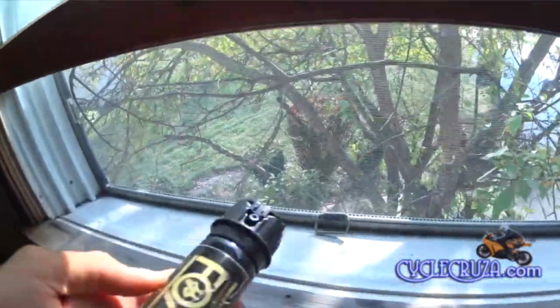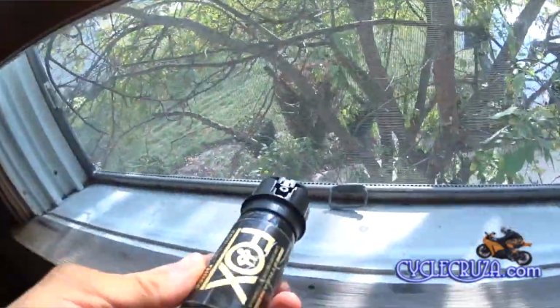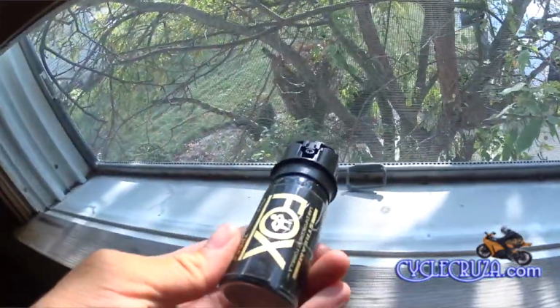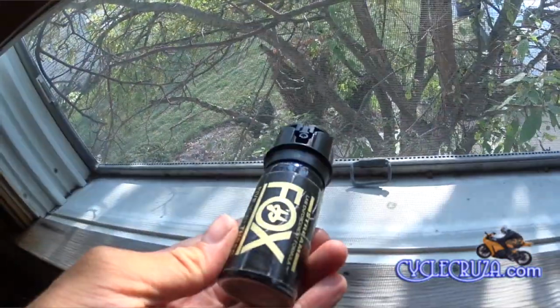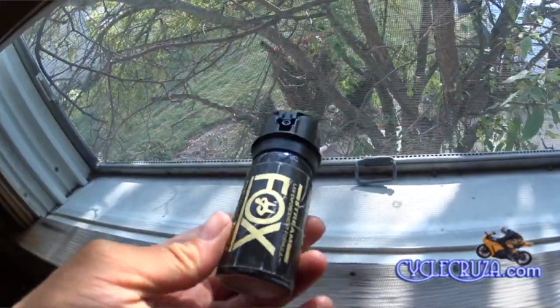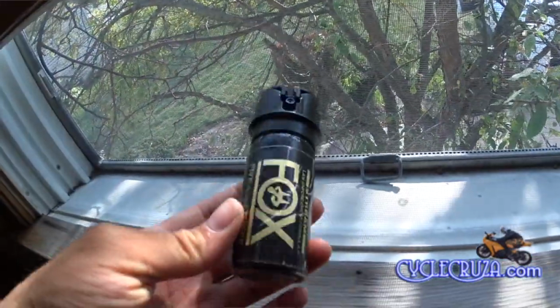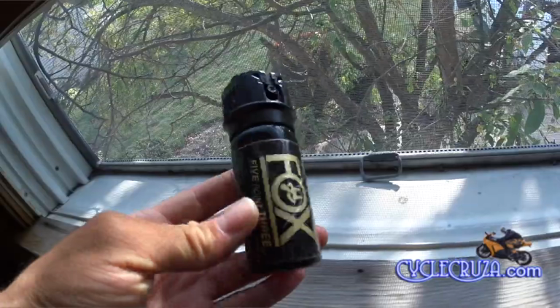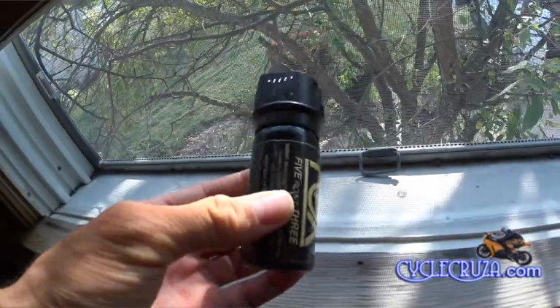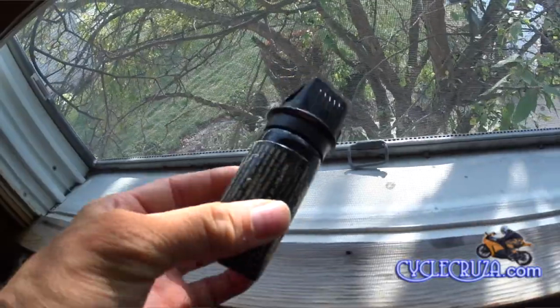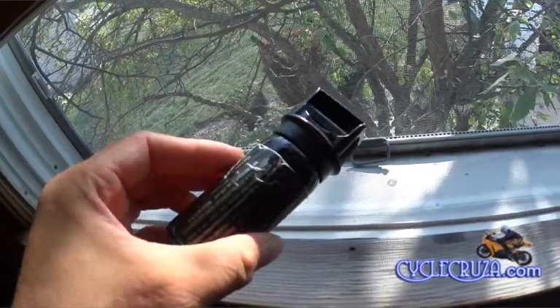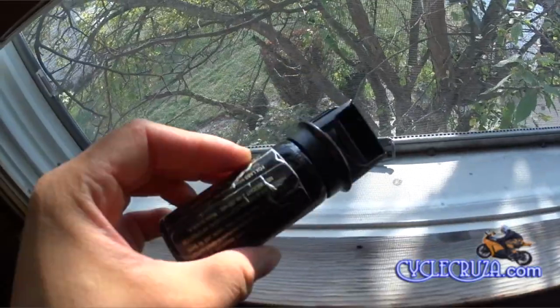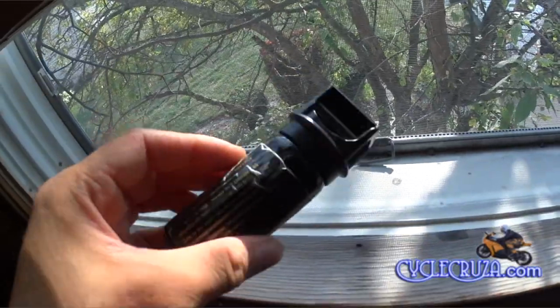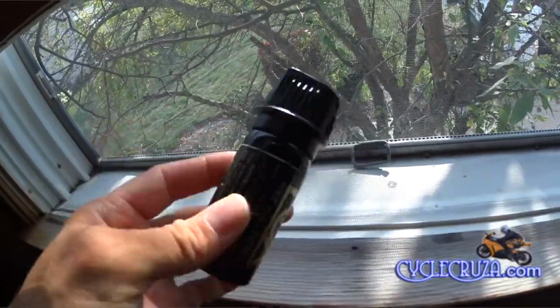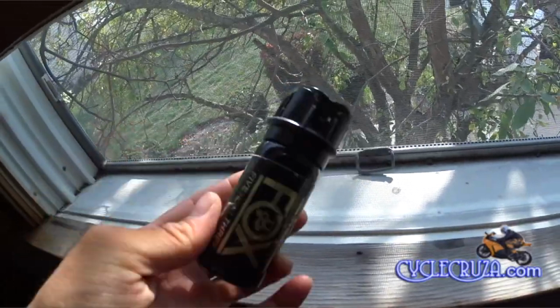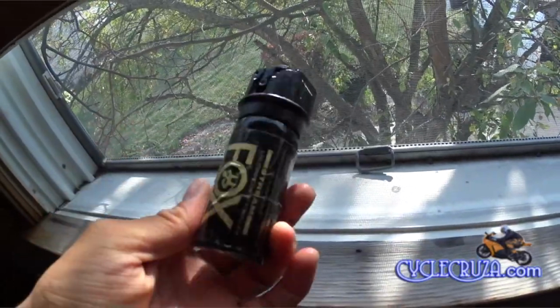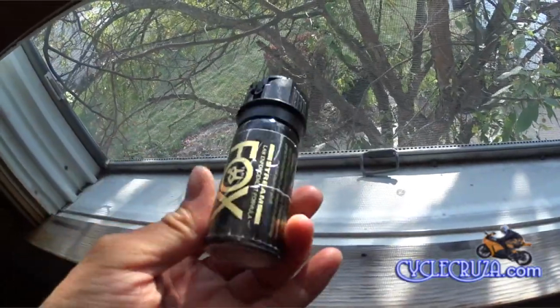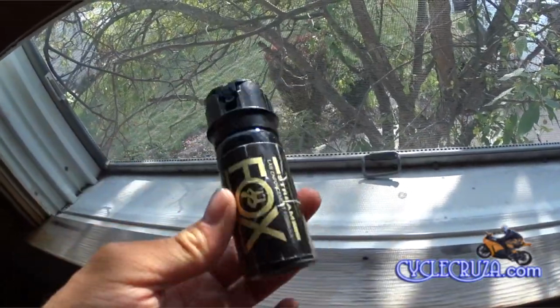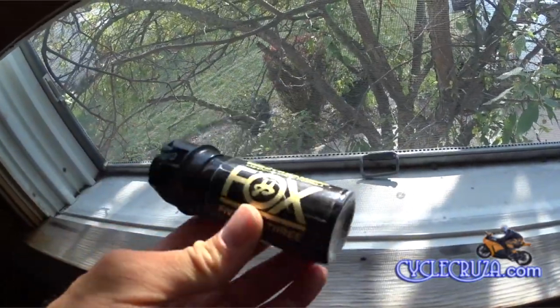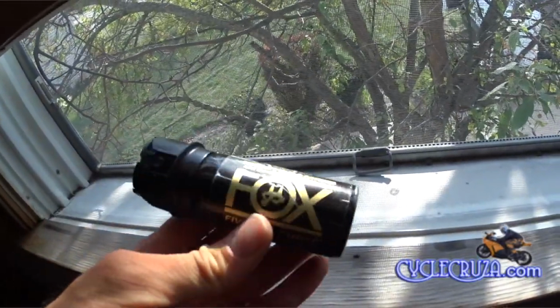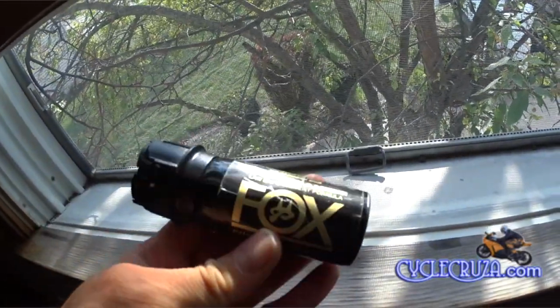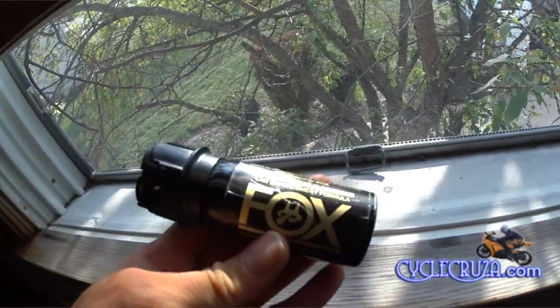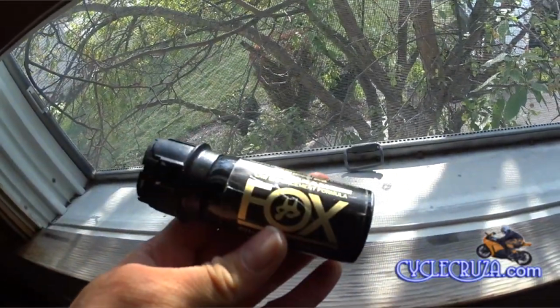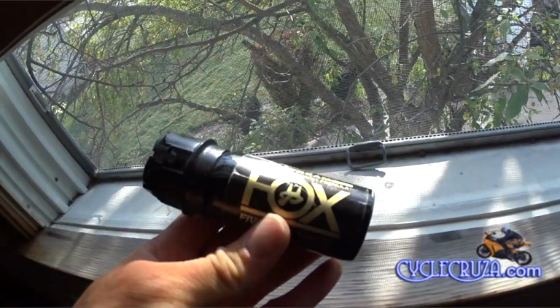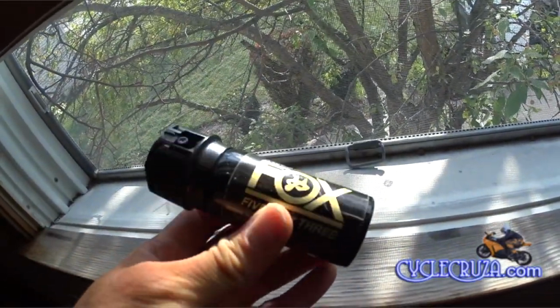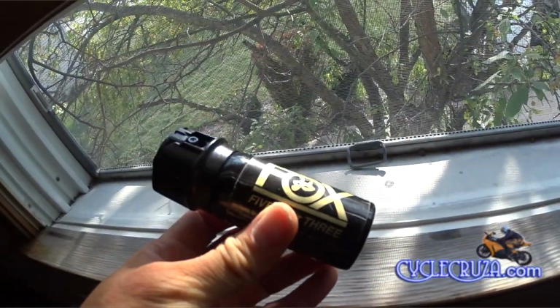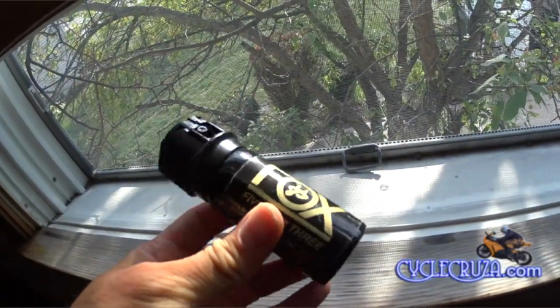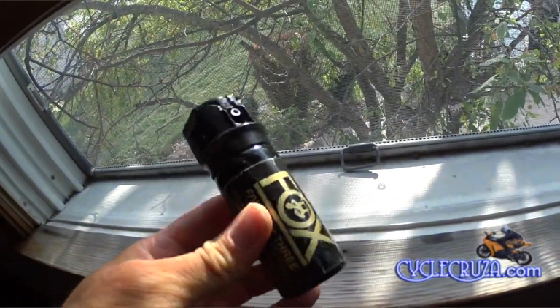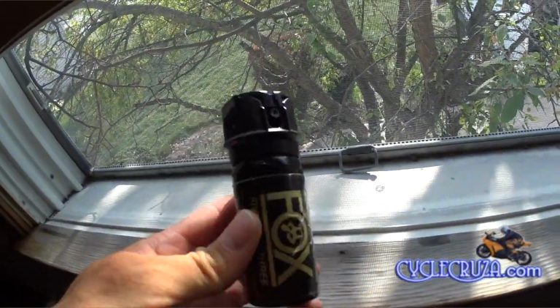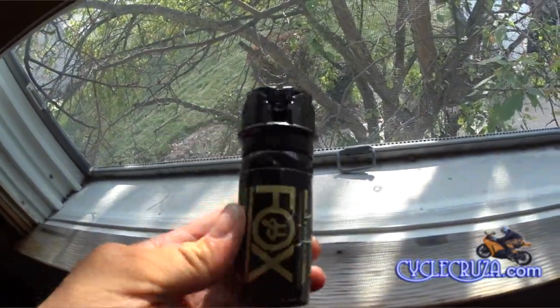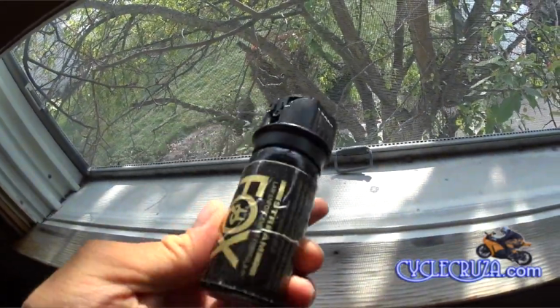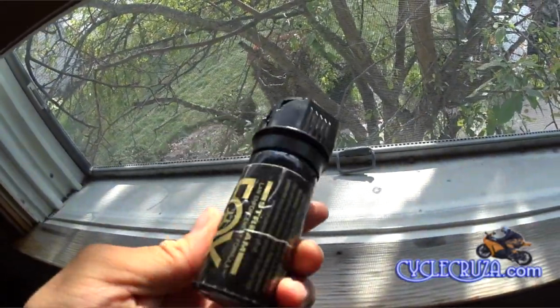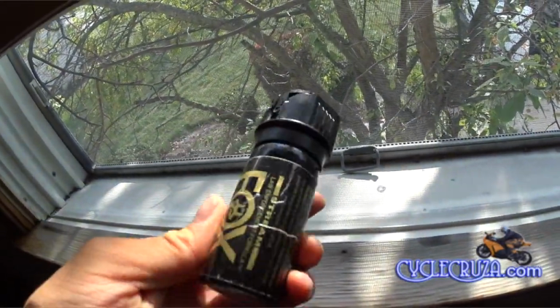It also has some Fox 5.3 pepper spray with dye in it, so if you spray someone in the face it'll mark them.